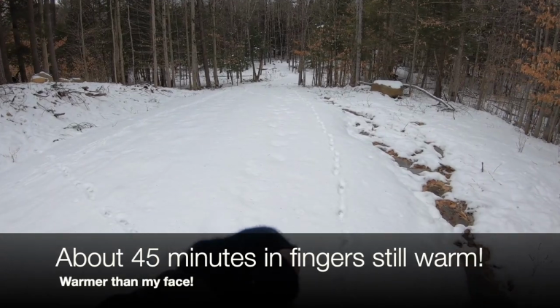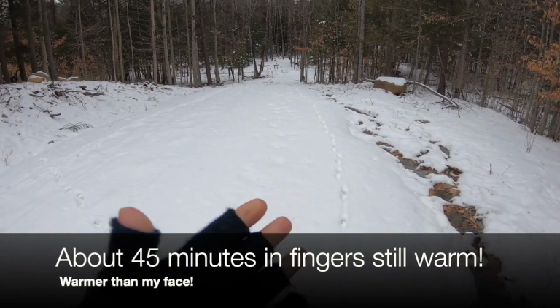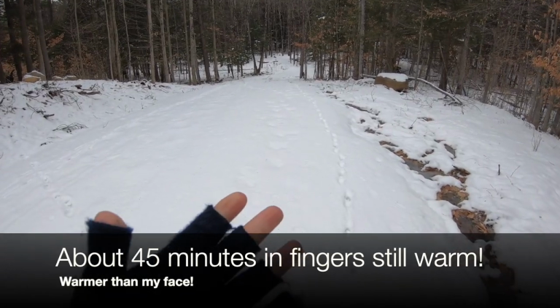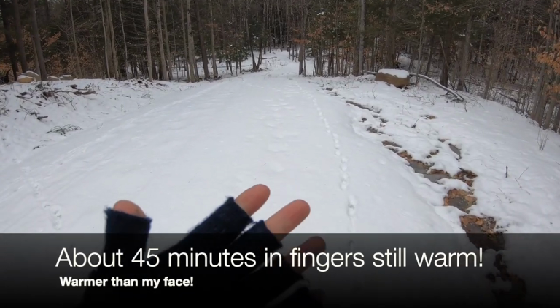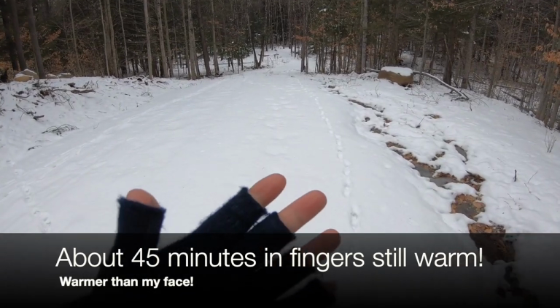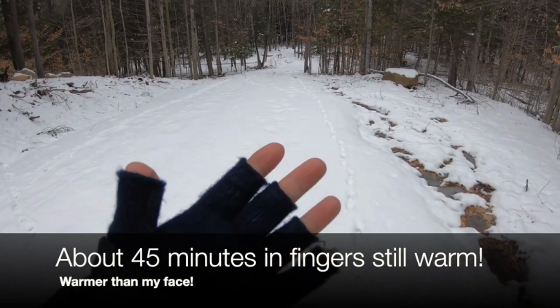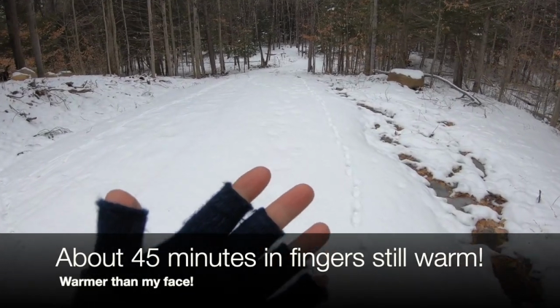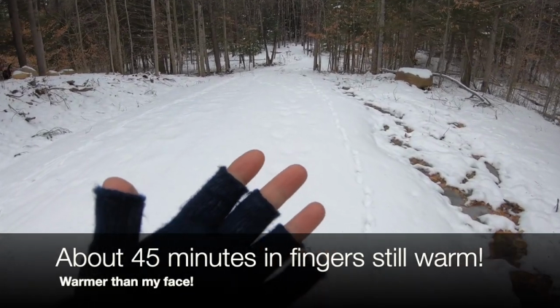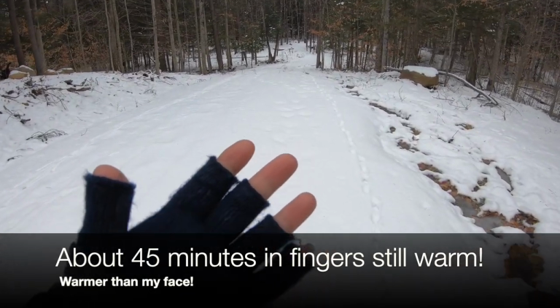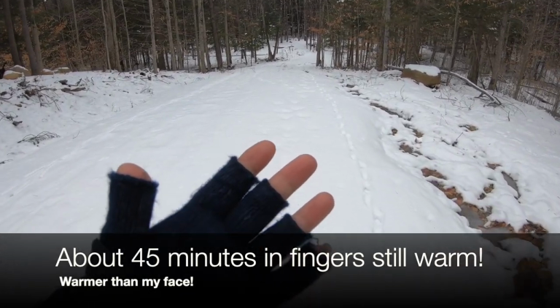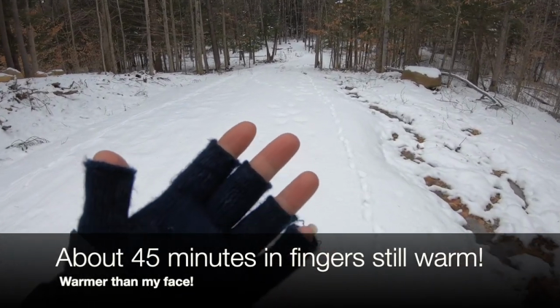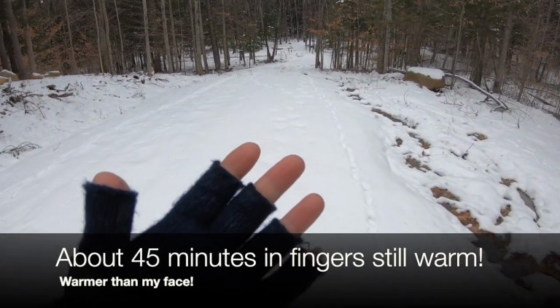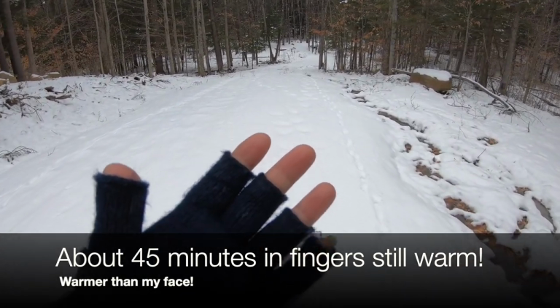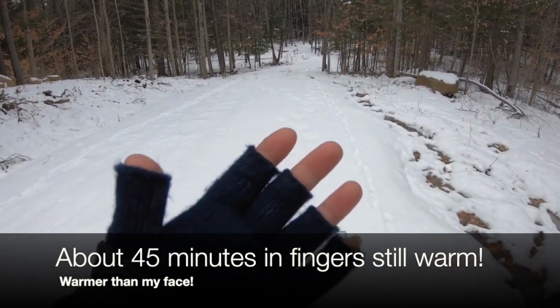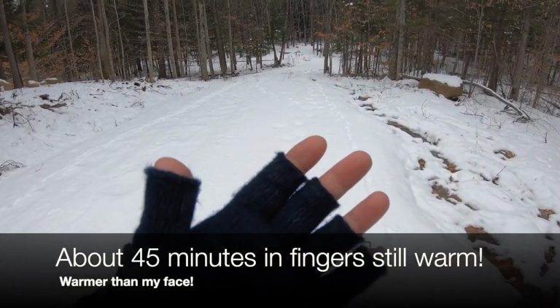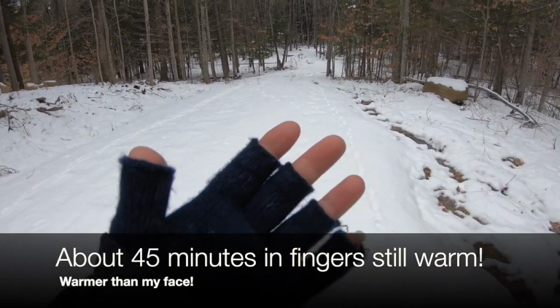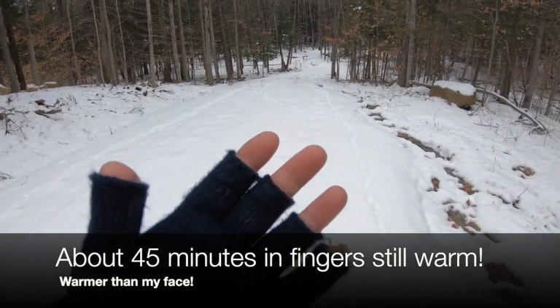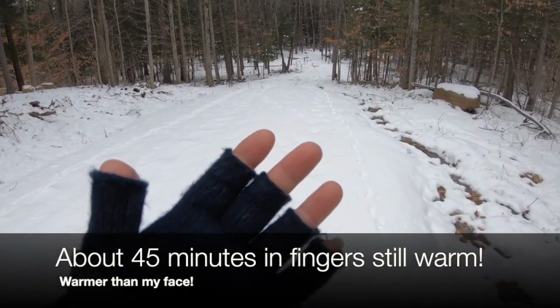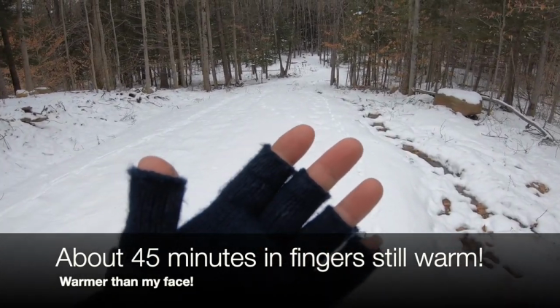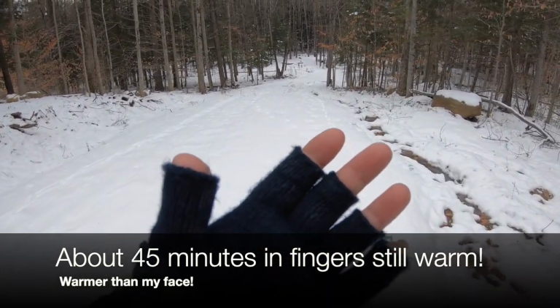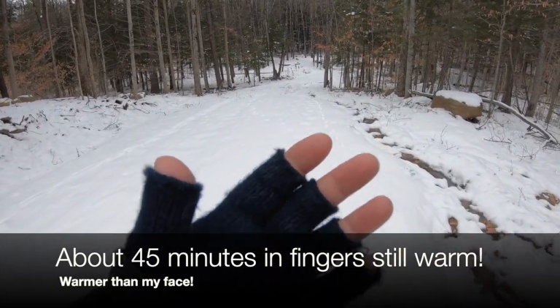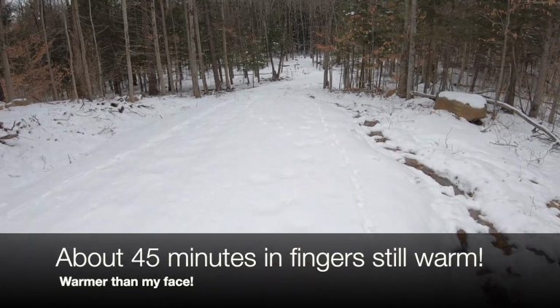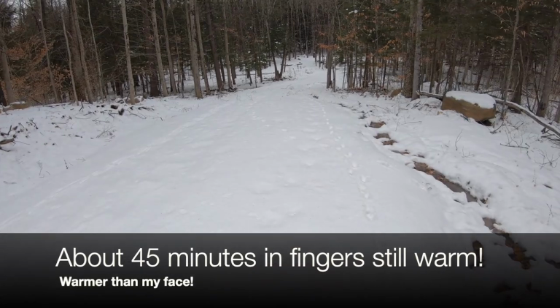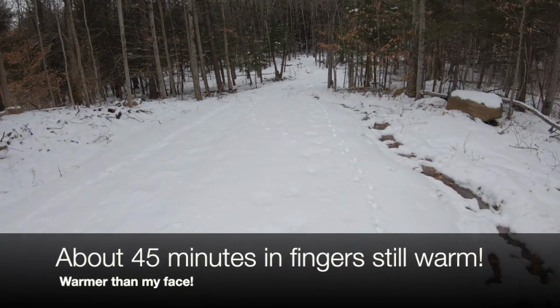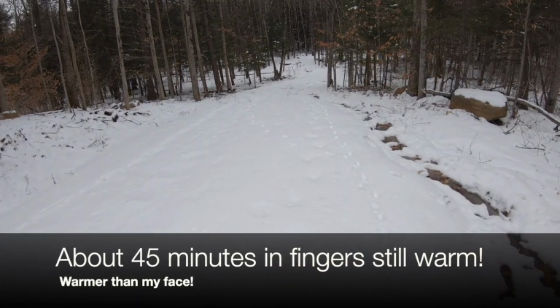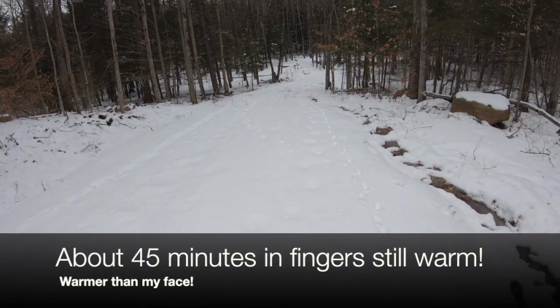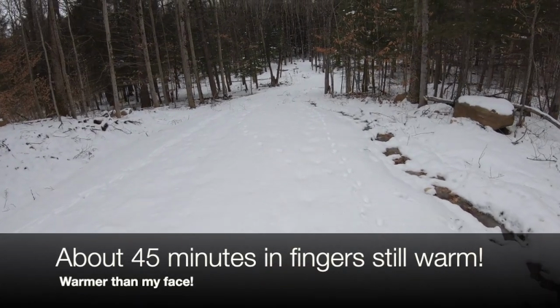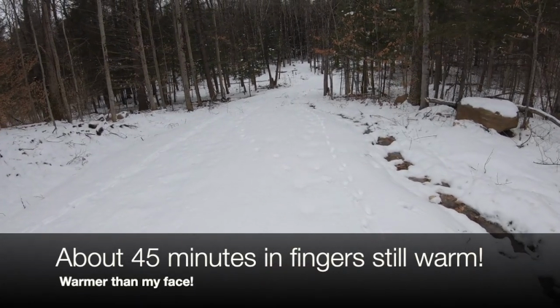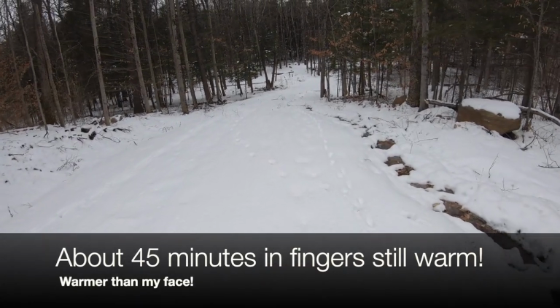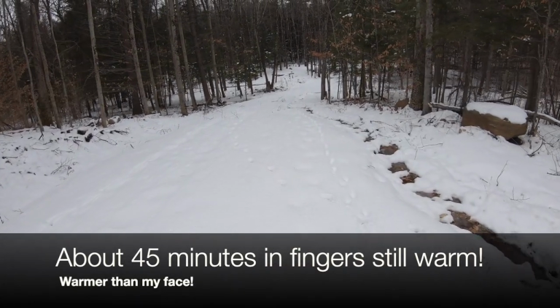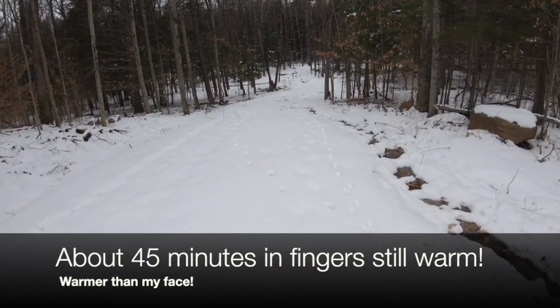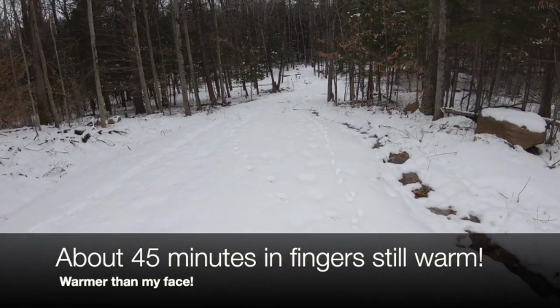Perfectly fine now. My fingers are actually warmer than my face, if you can believe that. My face is frozen.